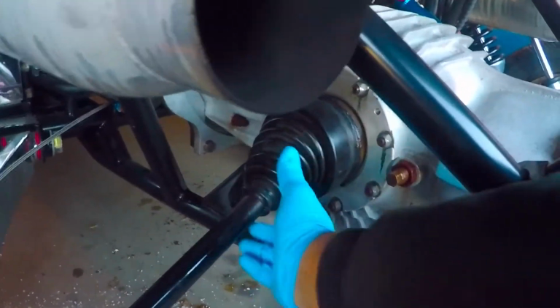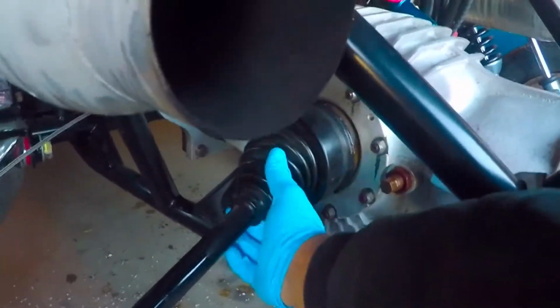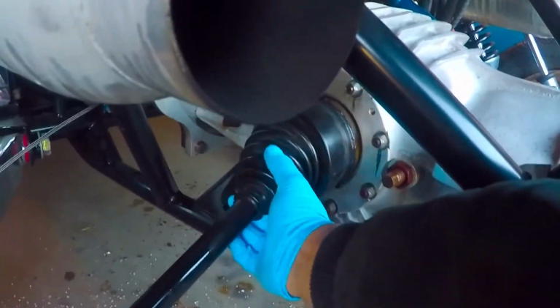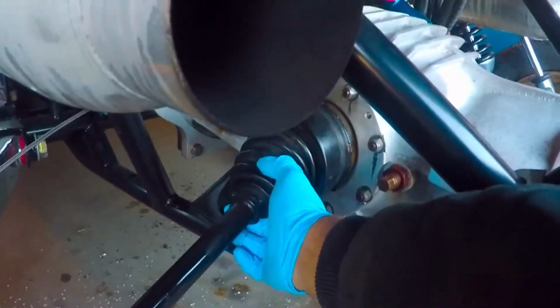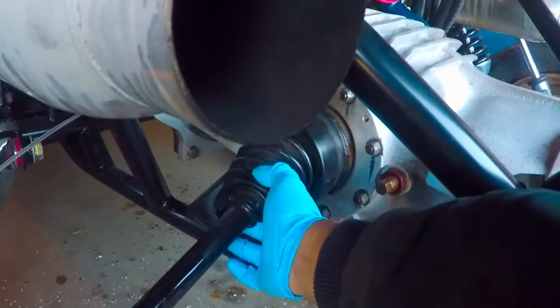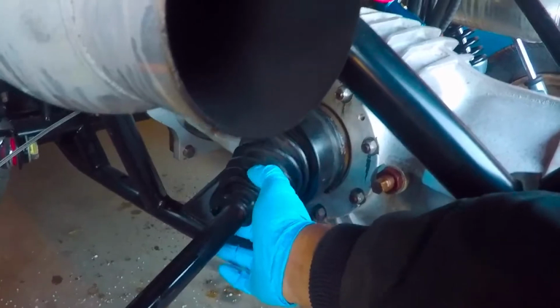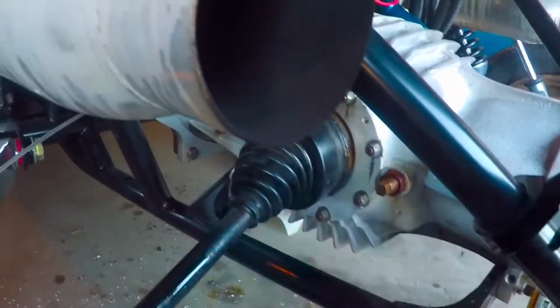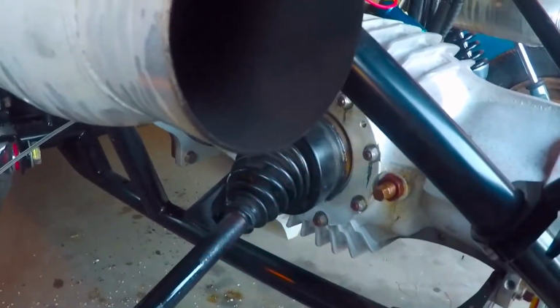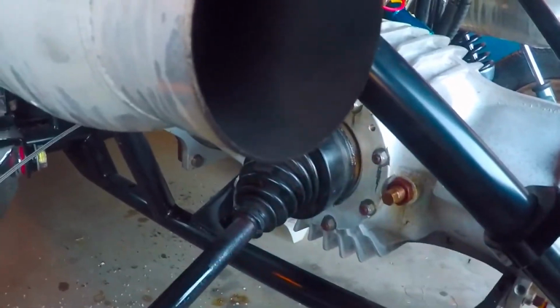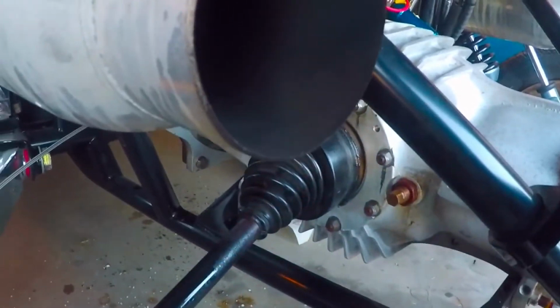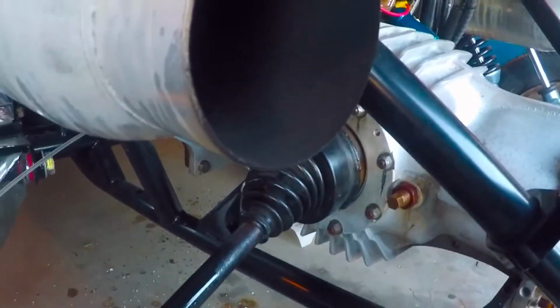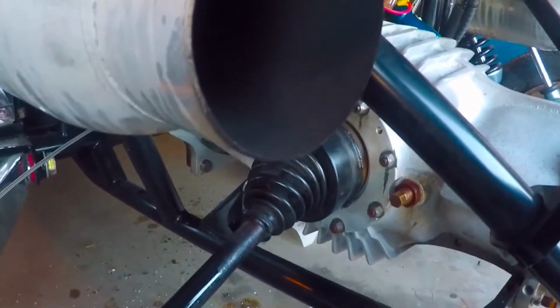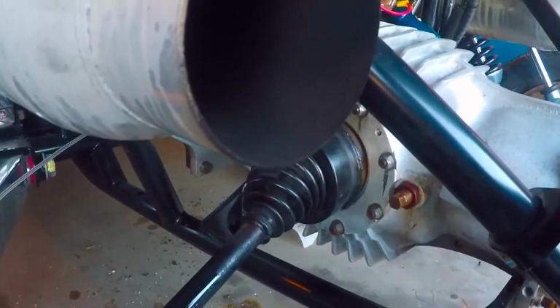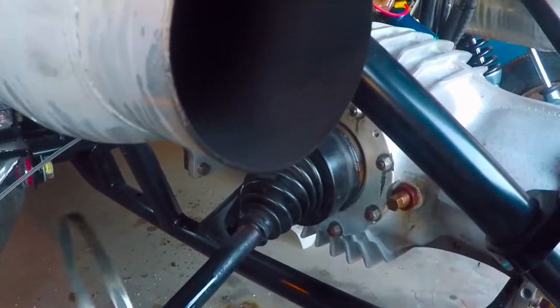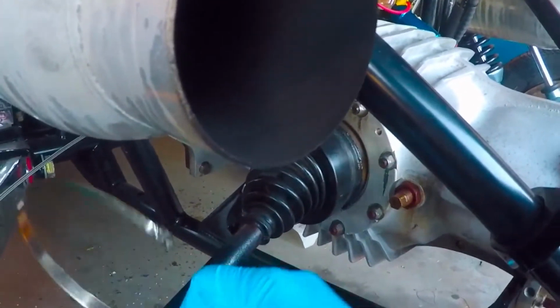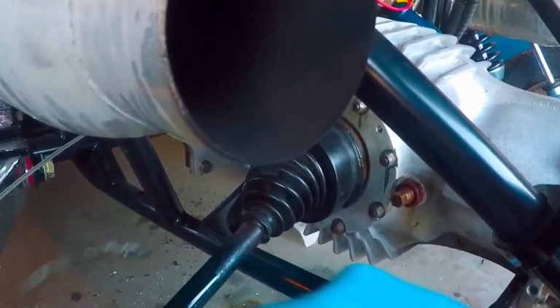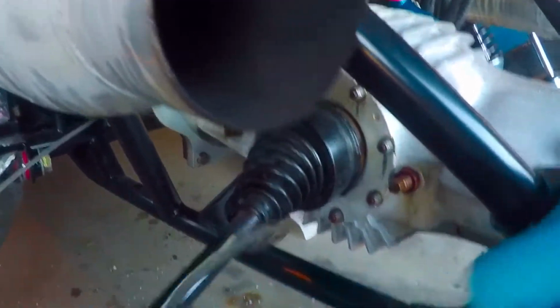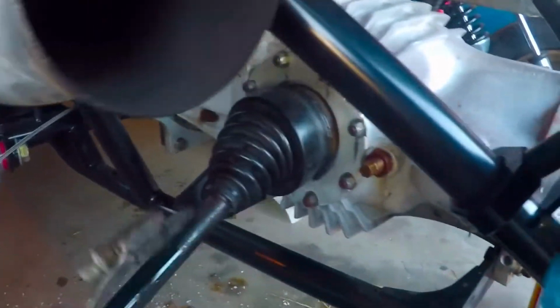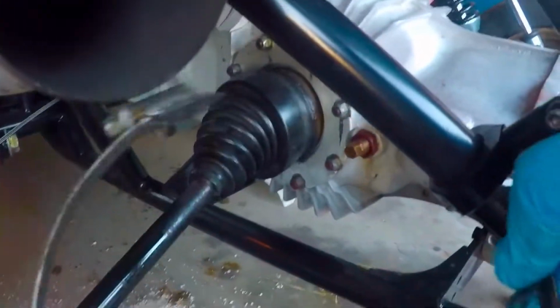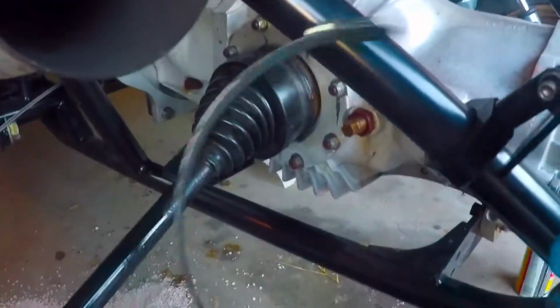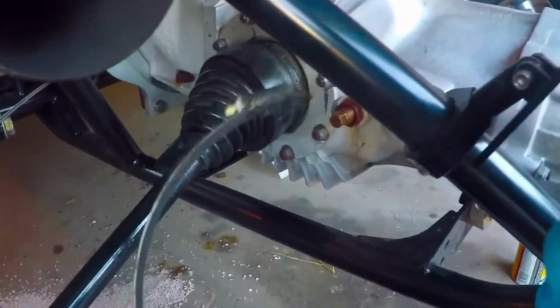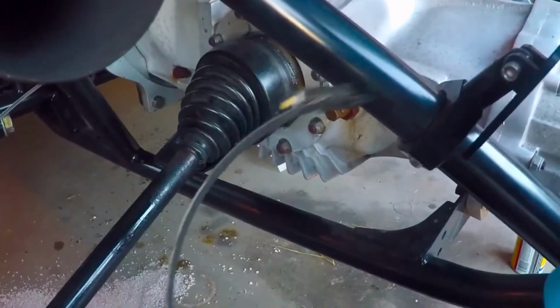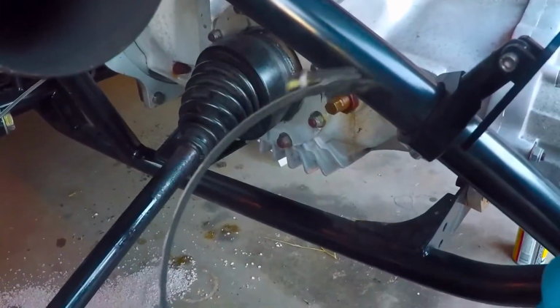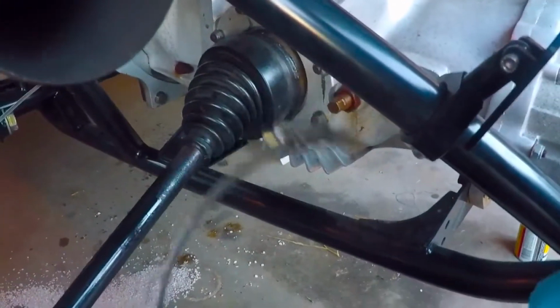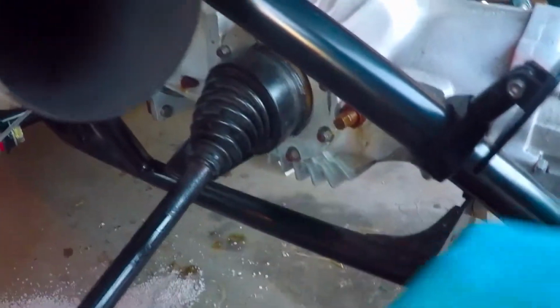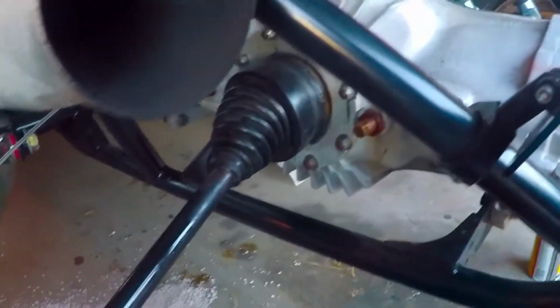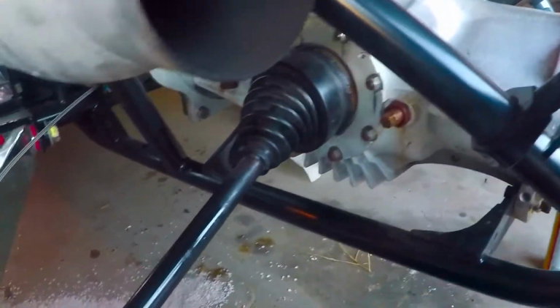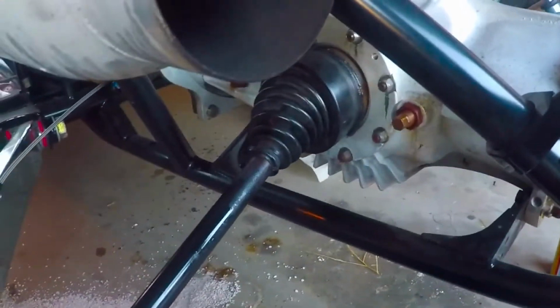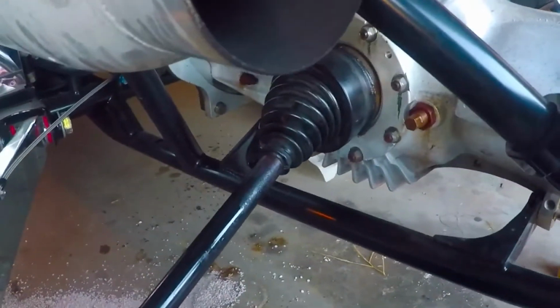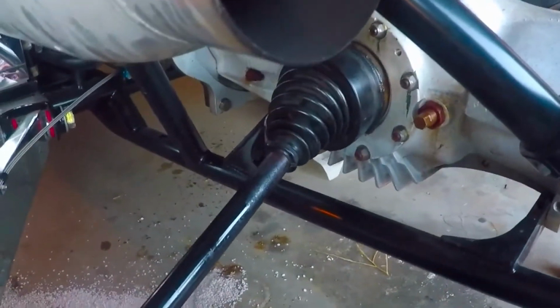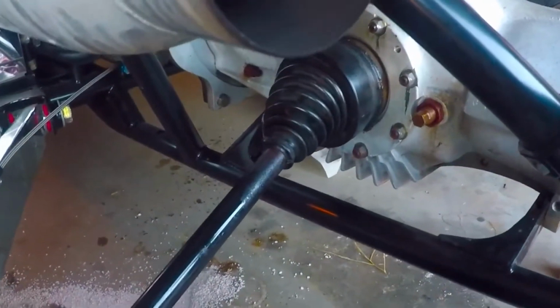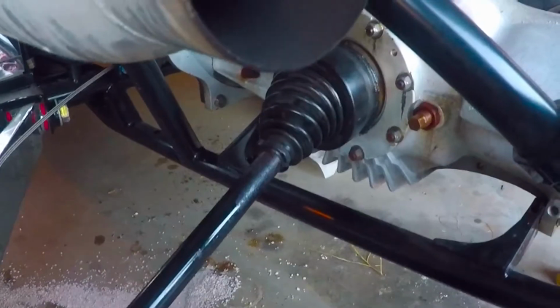First you'll need to take off your clamp. Mine had little band clamps, so it made it pretty easy.